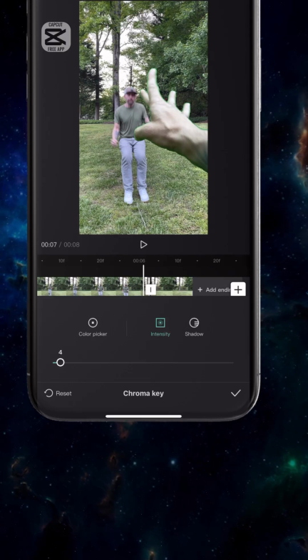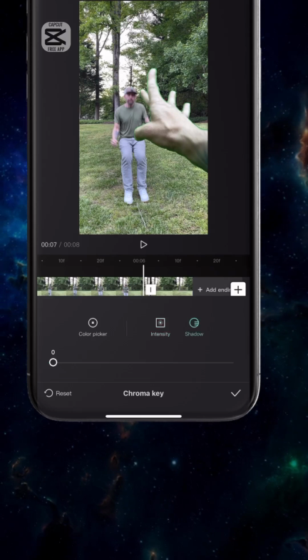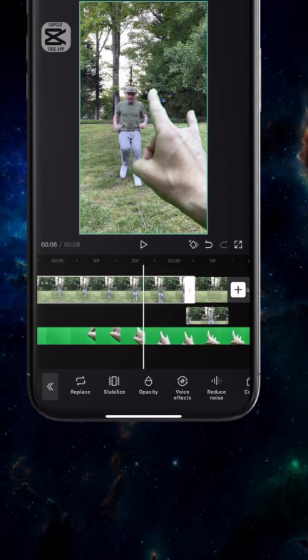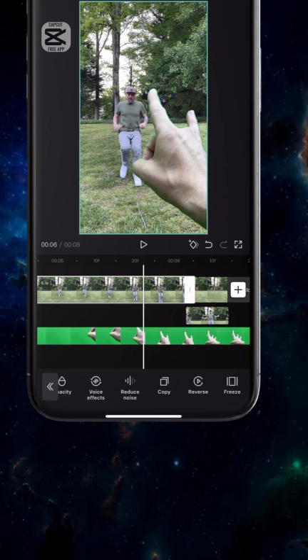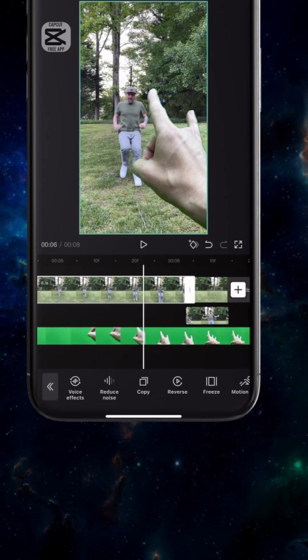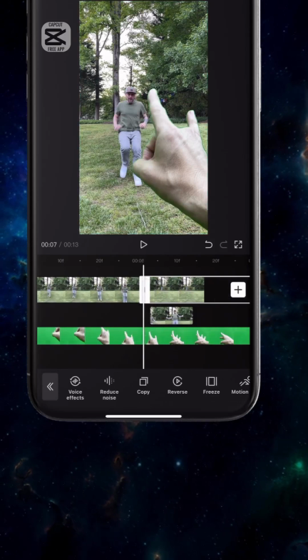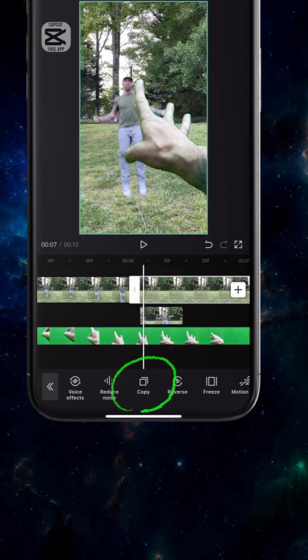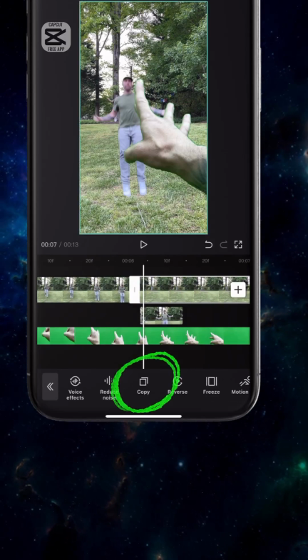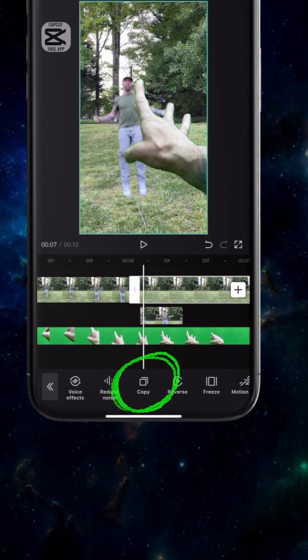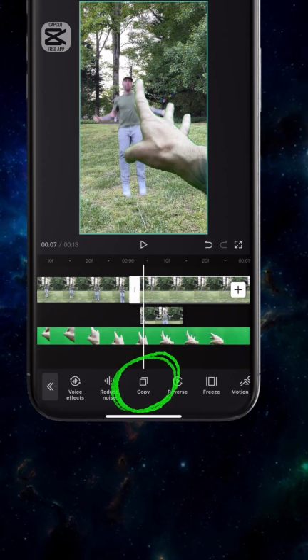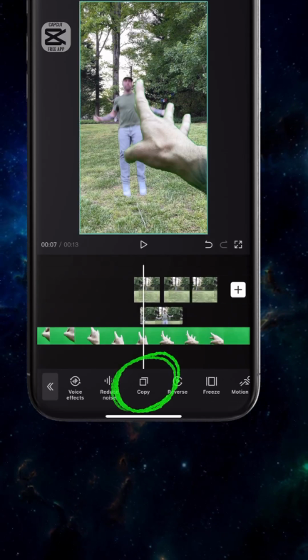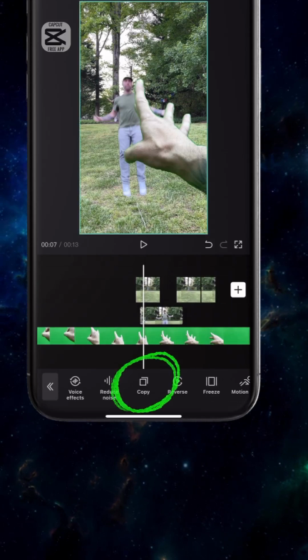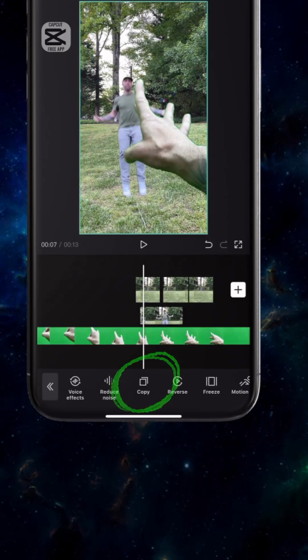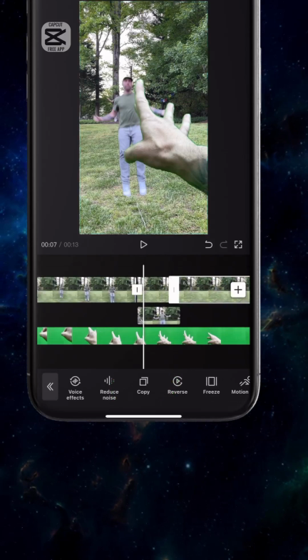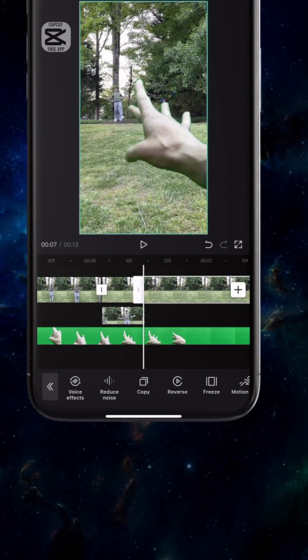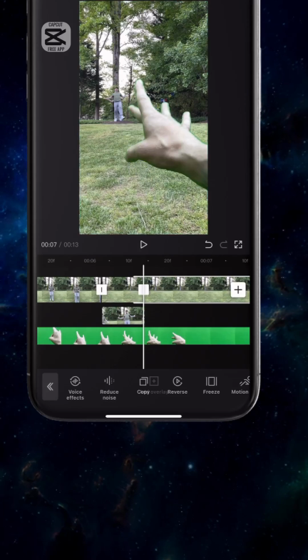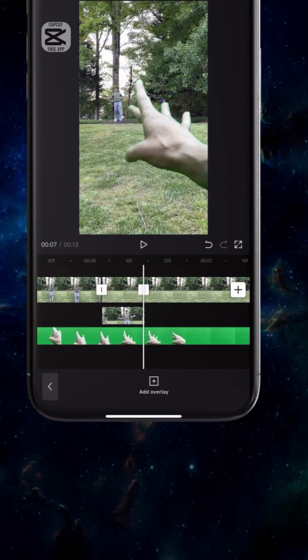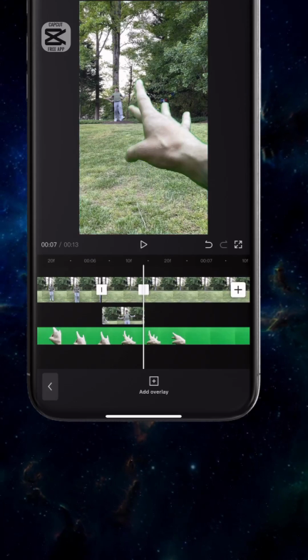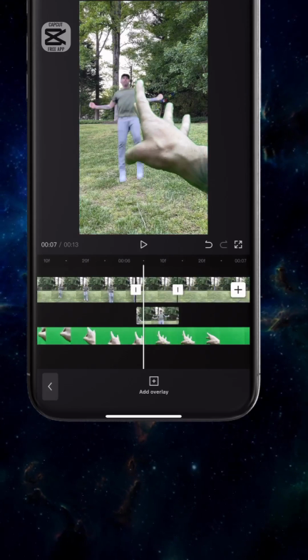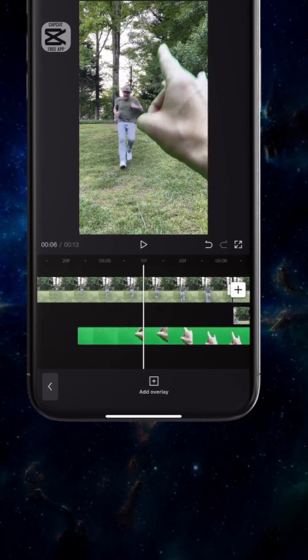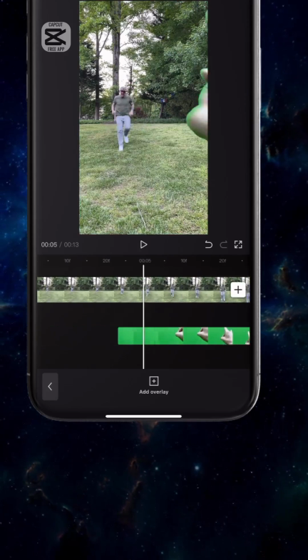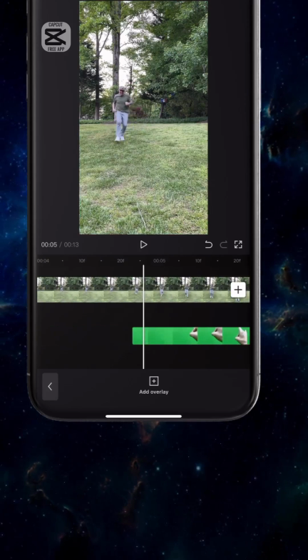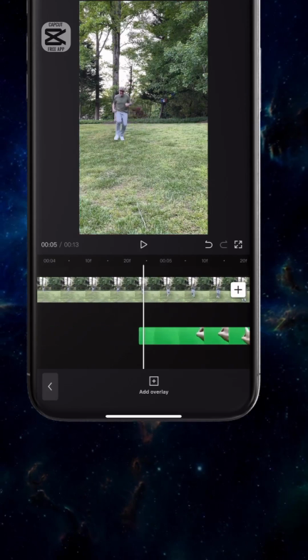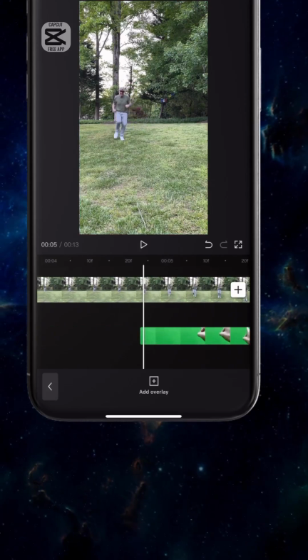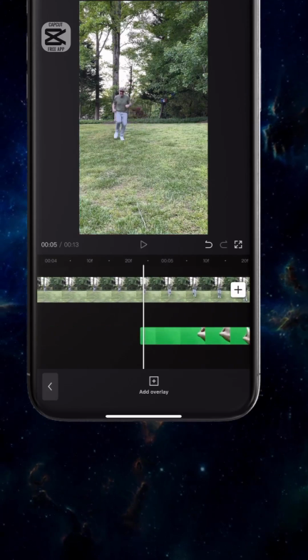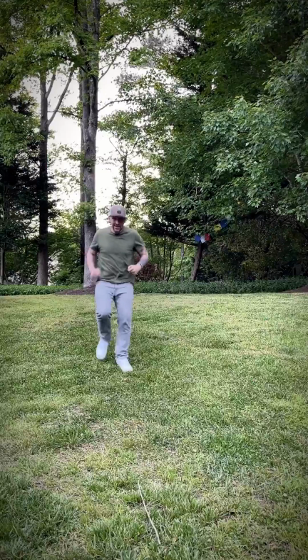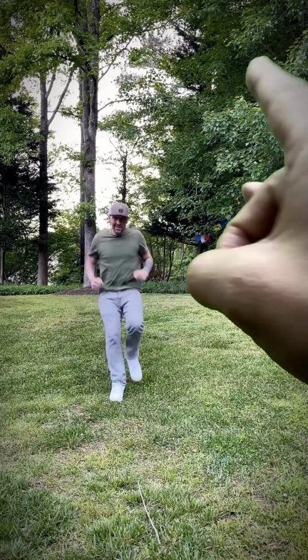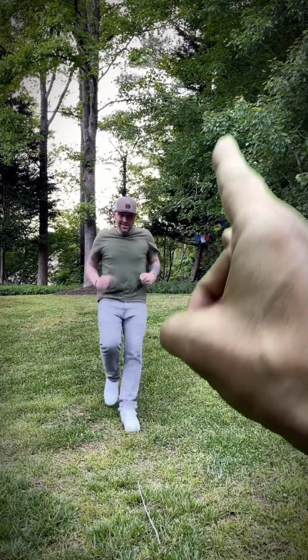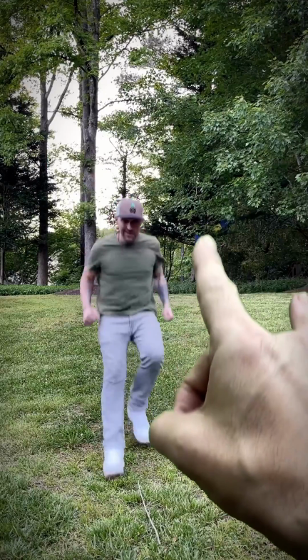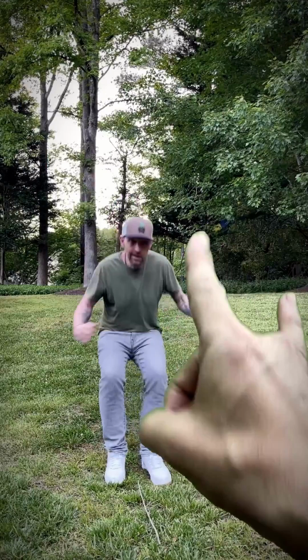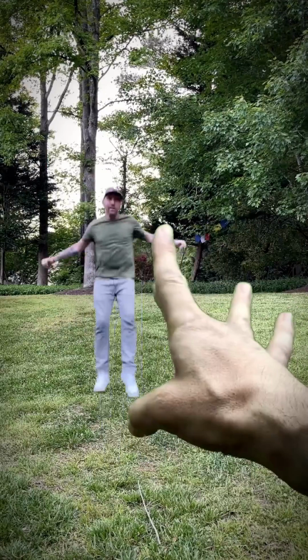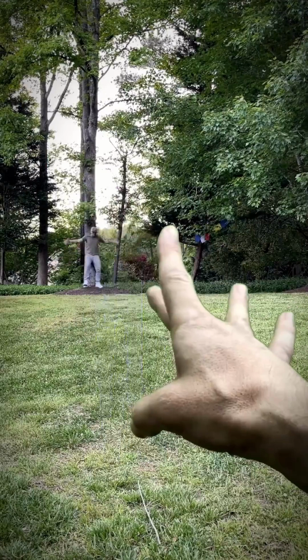Now select clip 1, tap copy to duplicate it, long press to move it right after the freeze frame. And that's it — should look something like this.